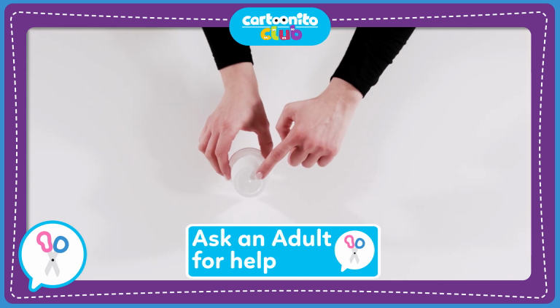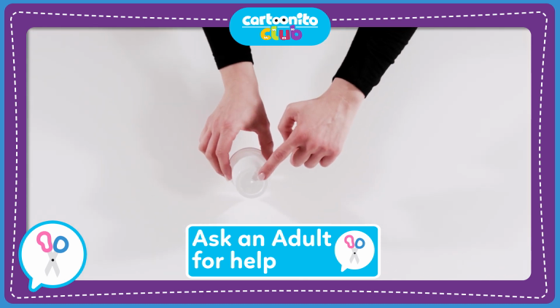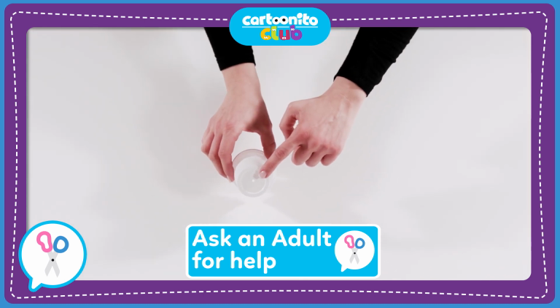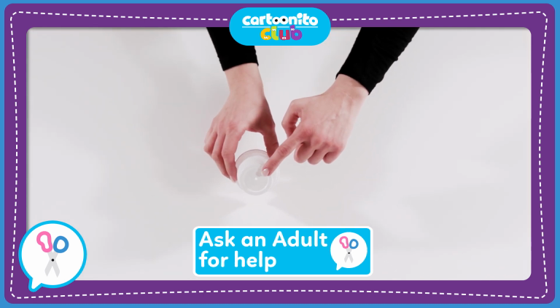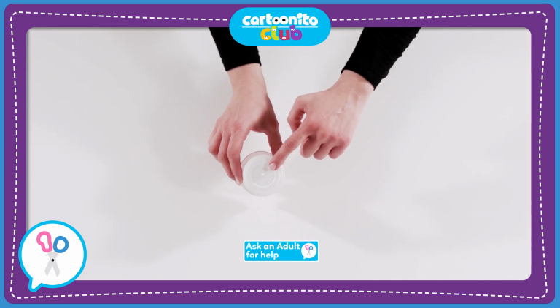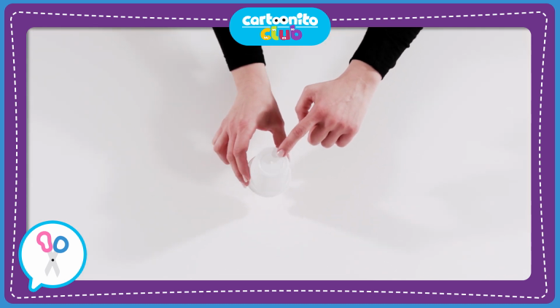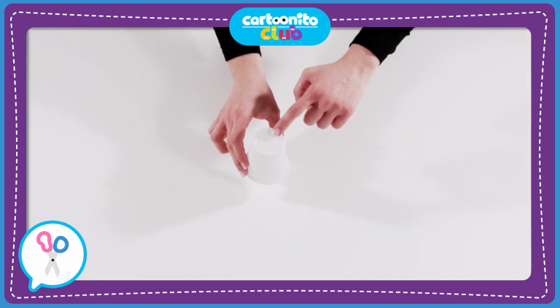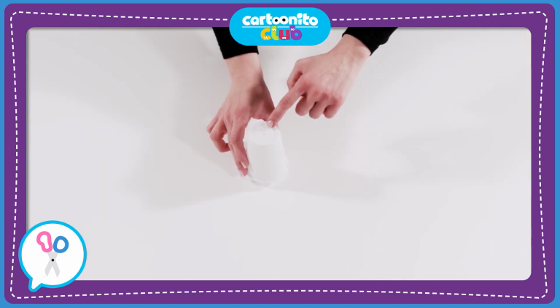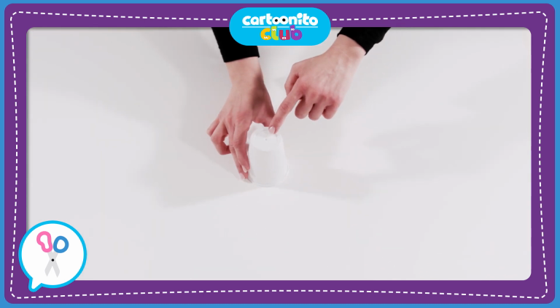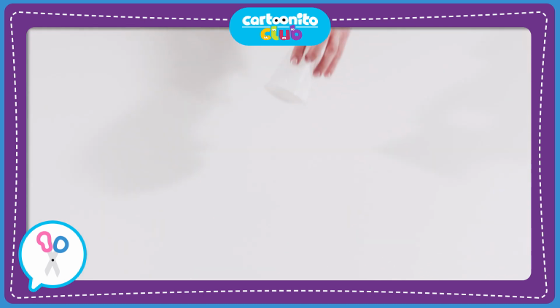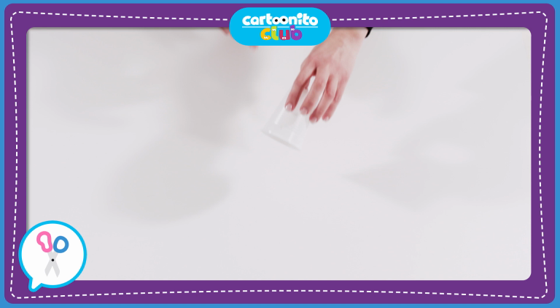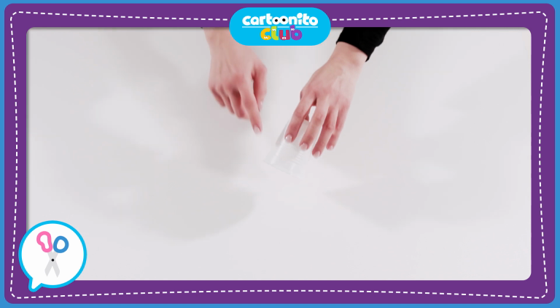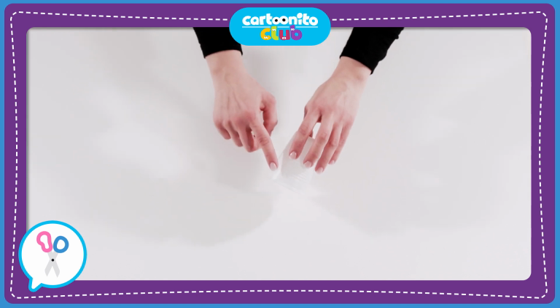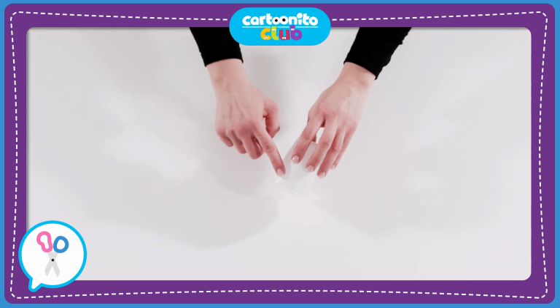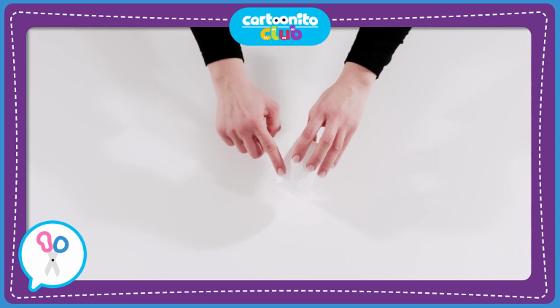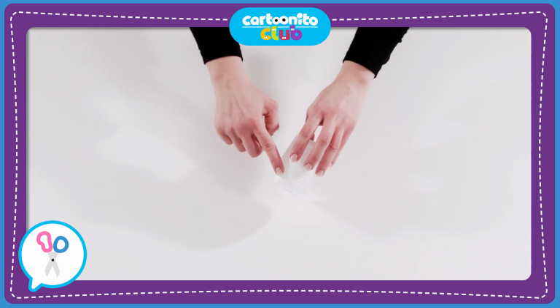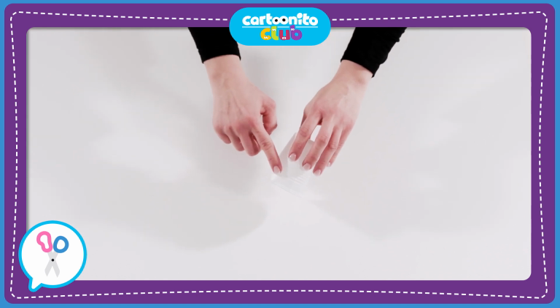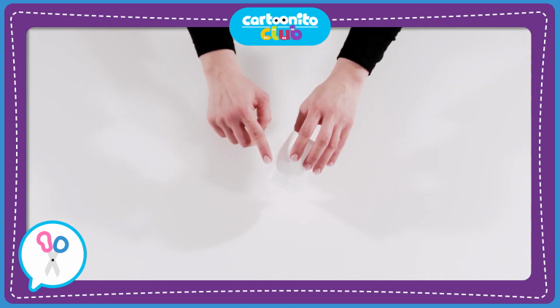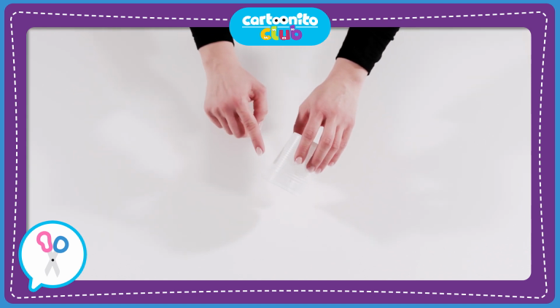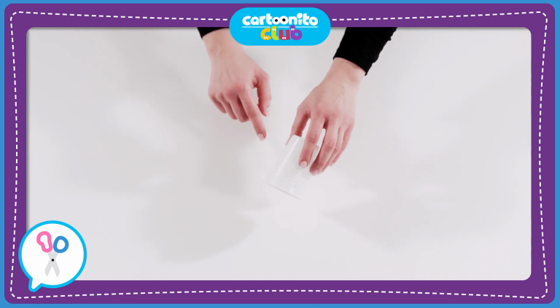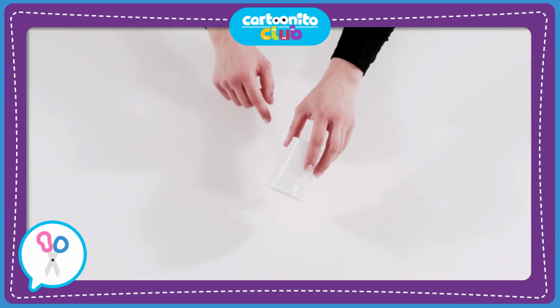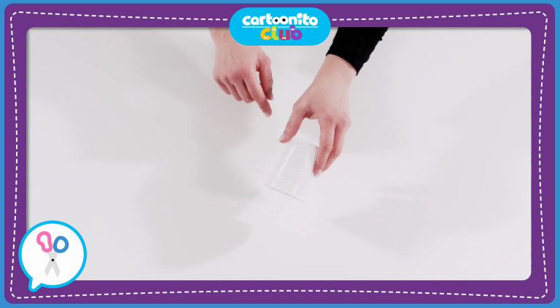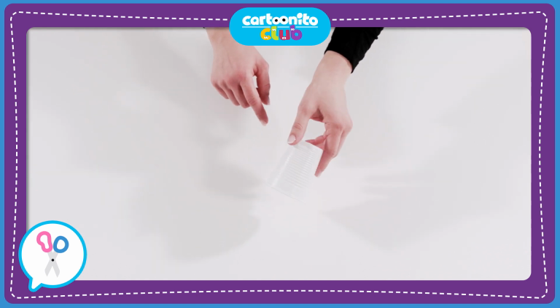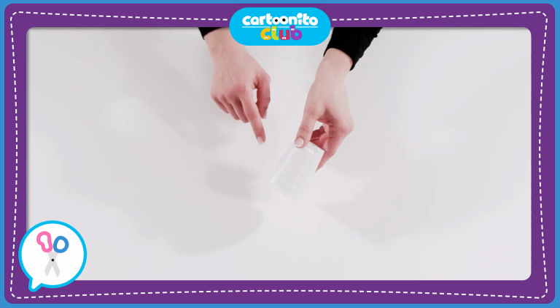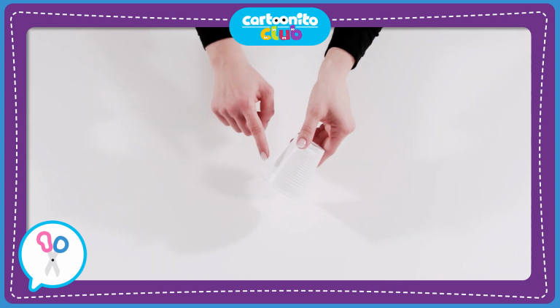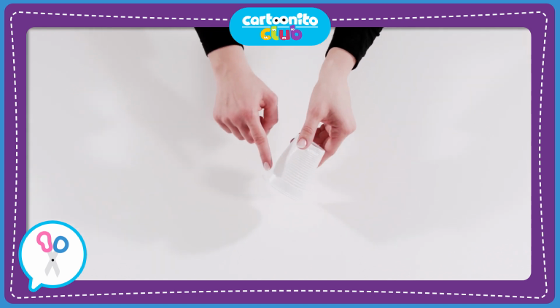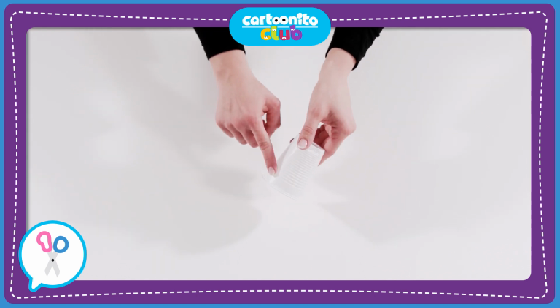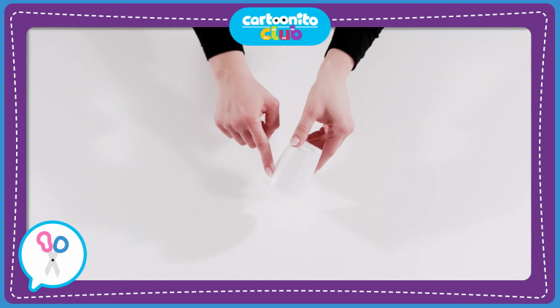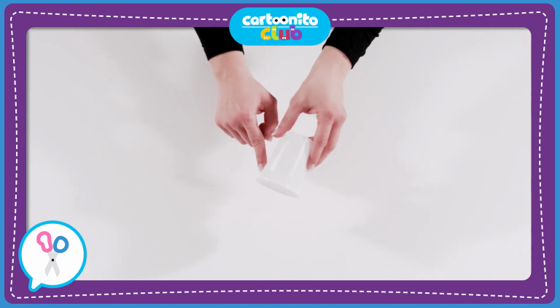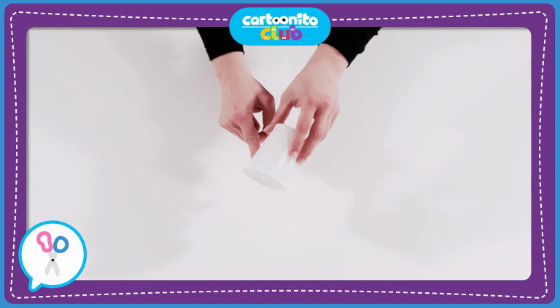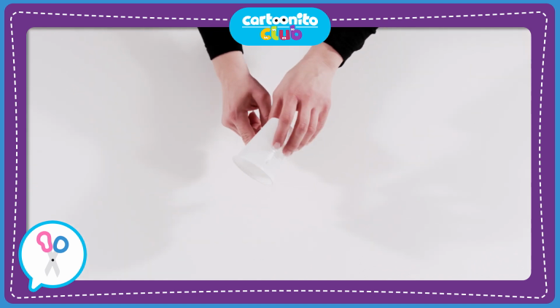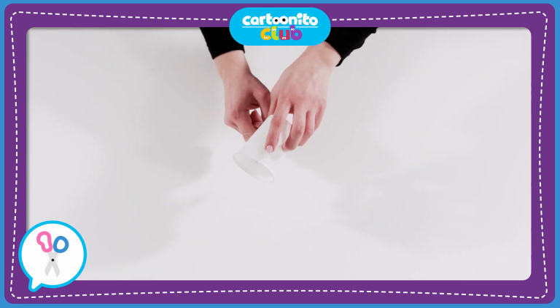Next, take the plastic cup and ask an adult to help you make a little hole in the bottom. Then cut two more holes near the edge of the cup.